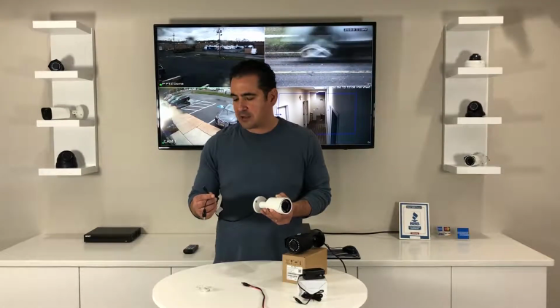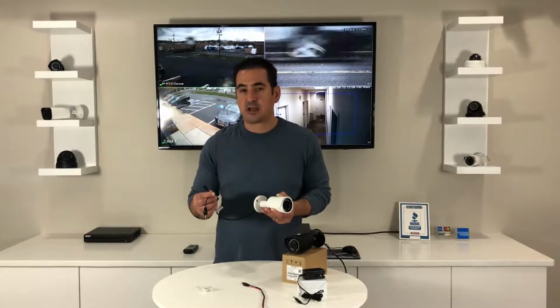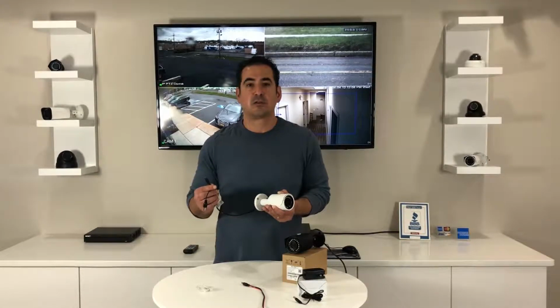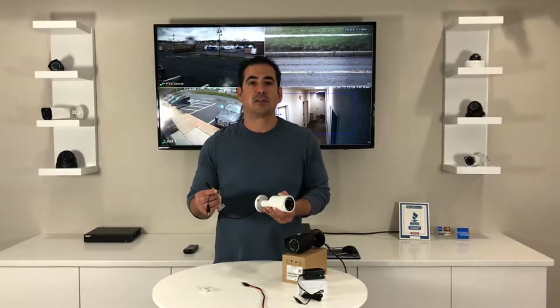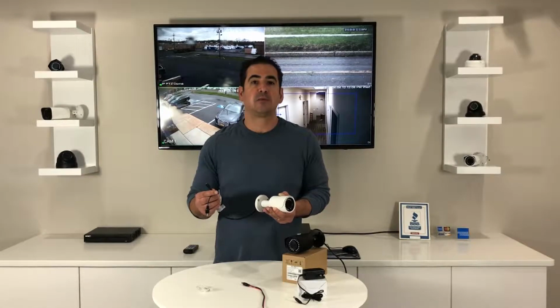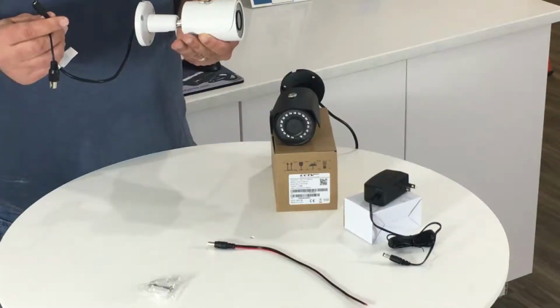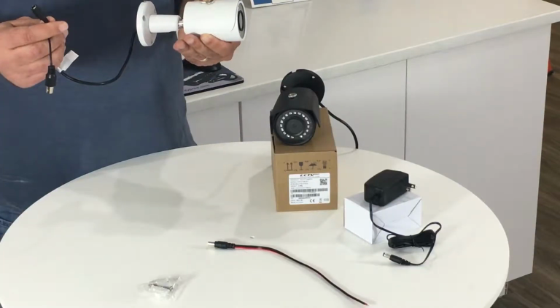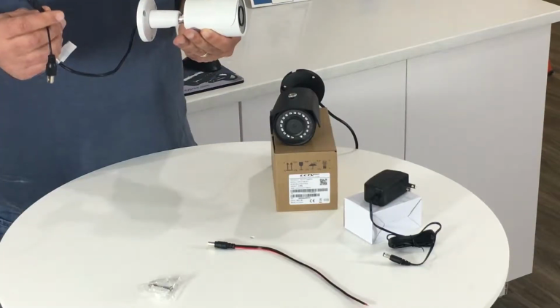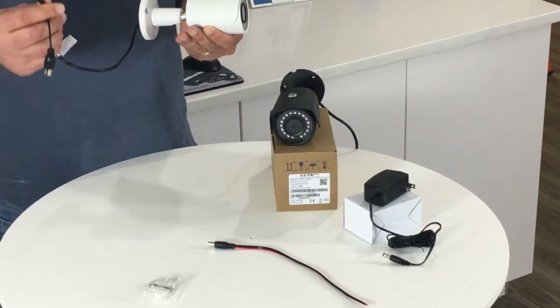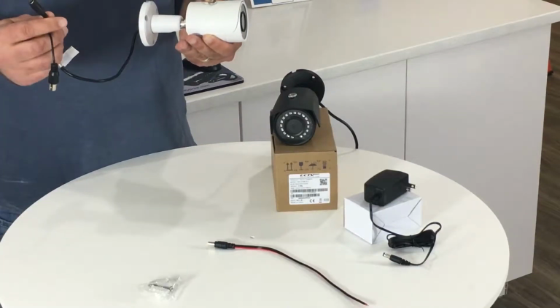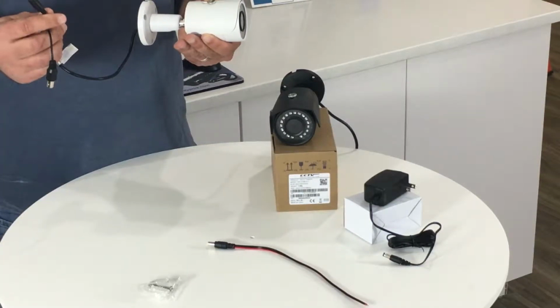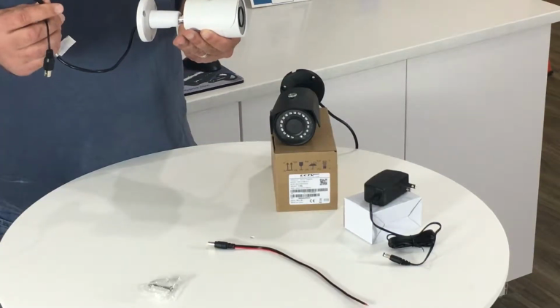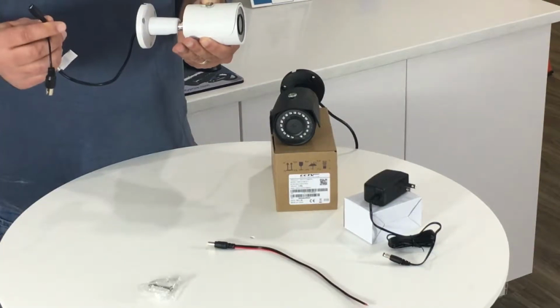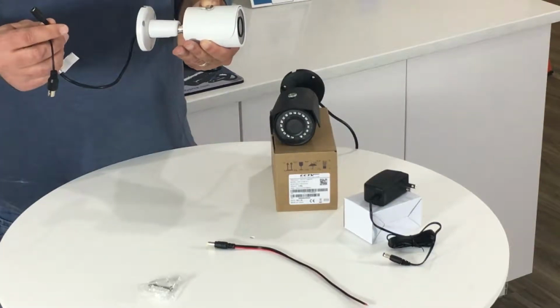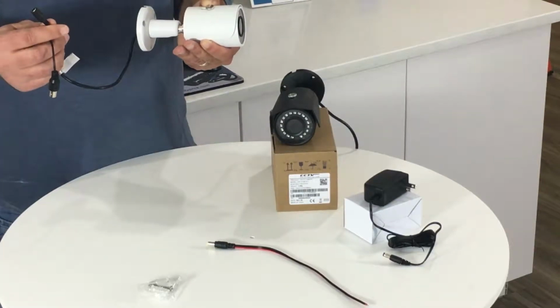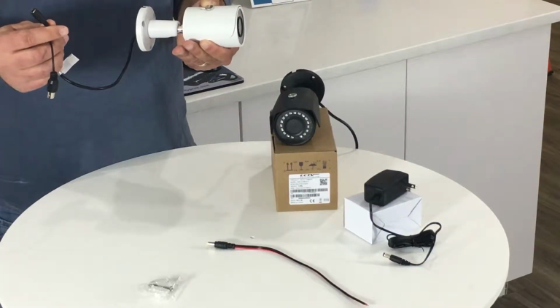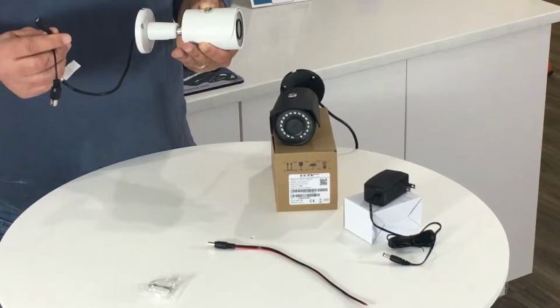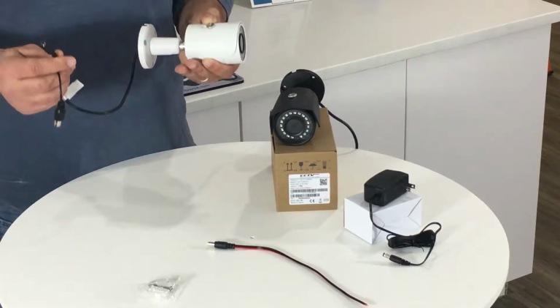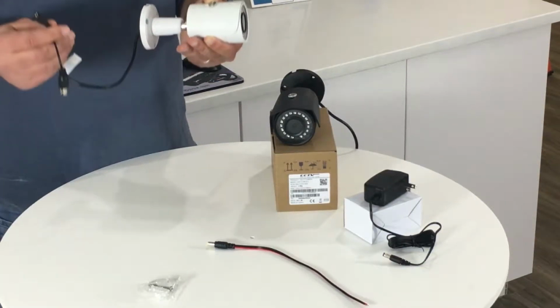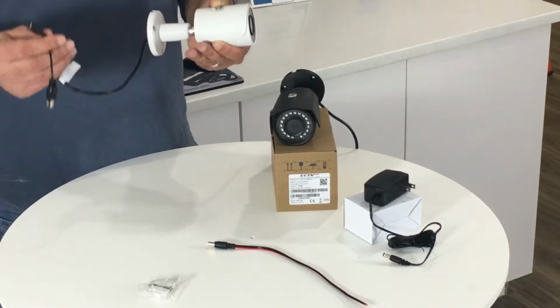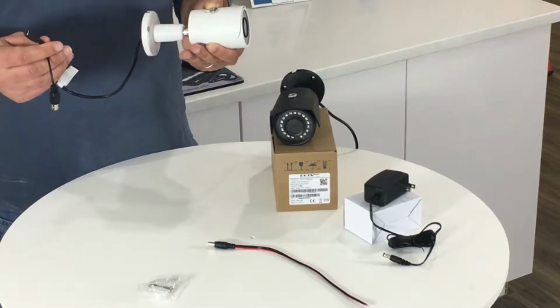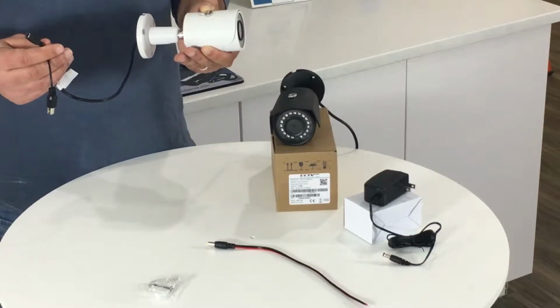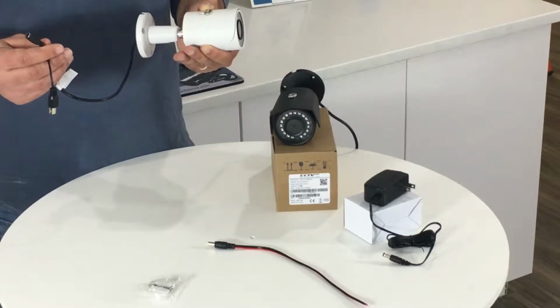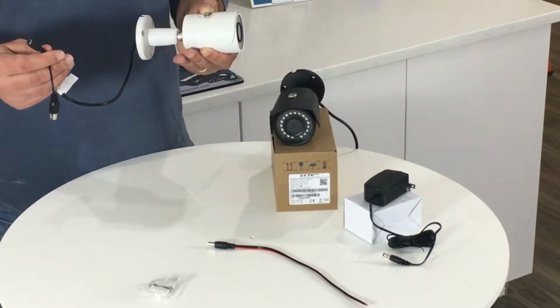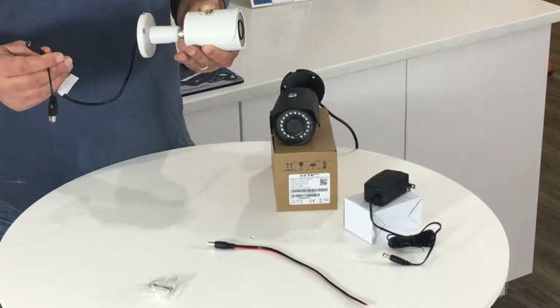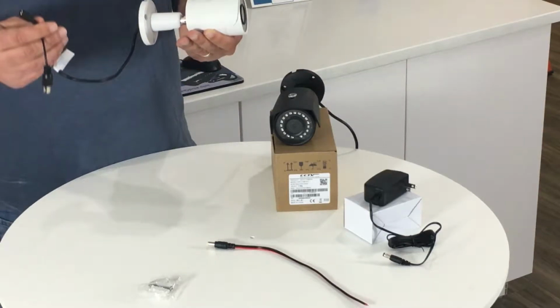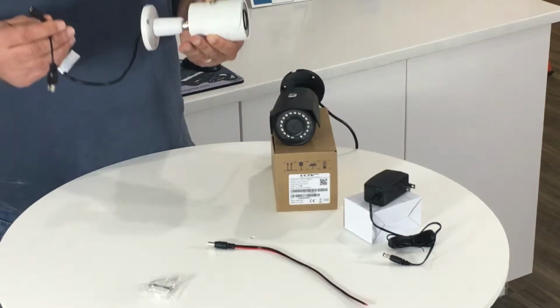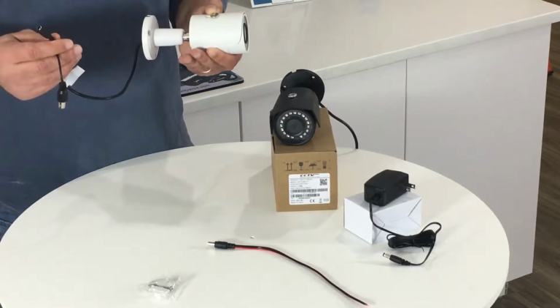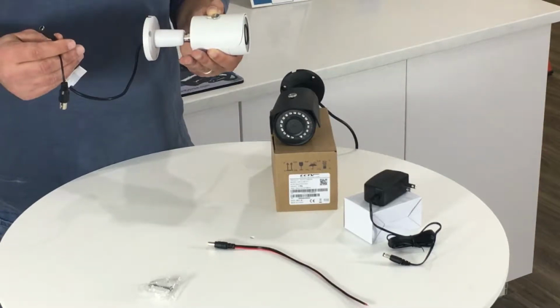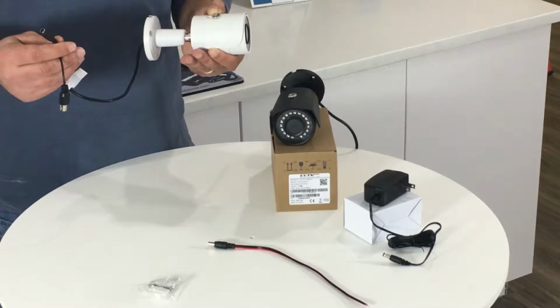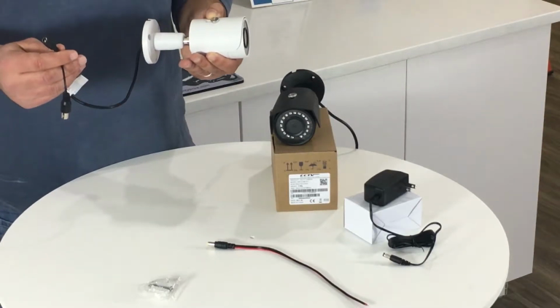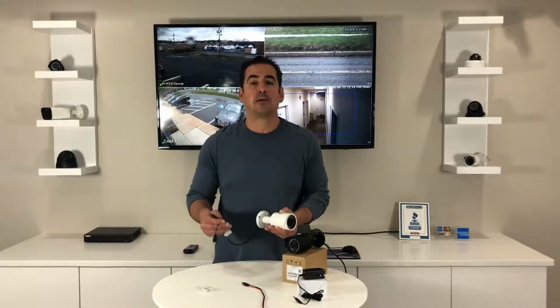It also has a DC power plug, so let's make sure we're using 12 volt DC power. If you're using AC power, you're going to fry the camera.